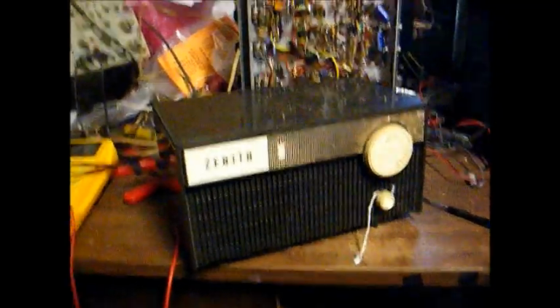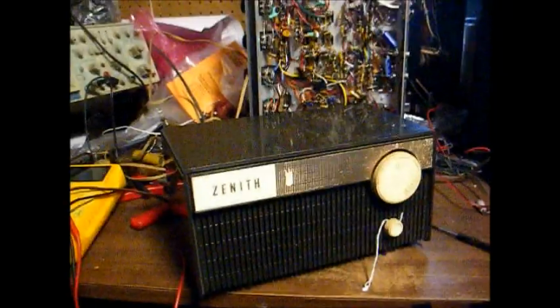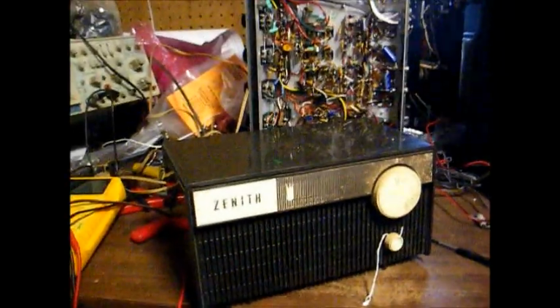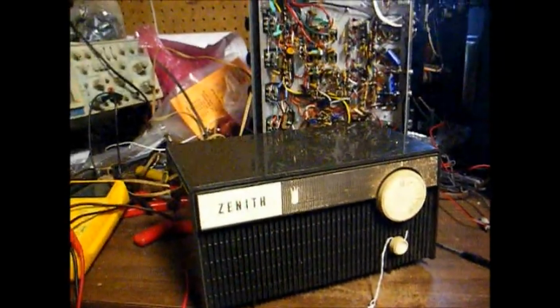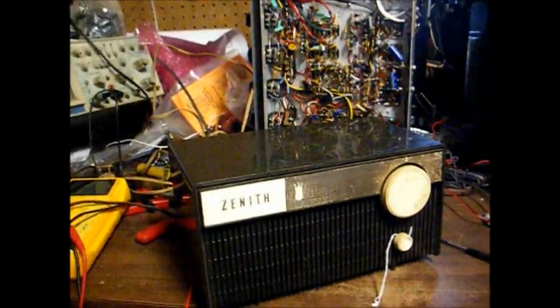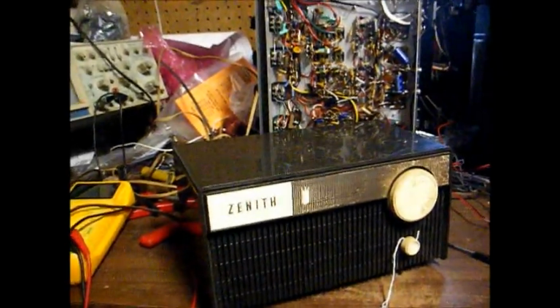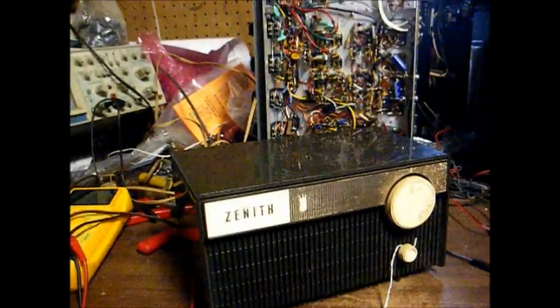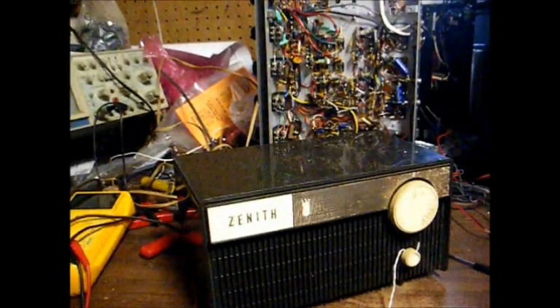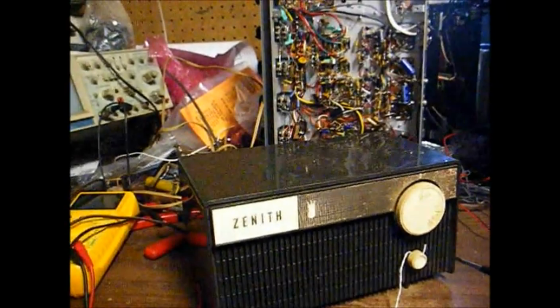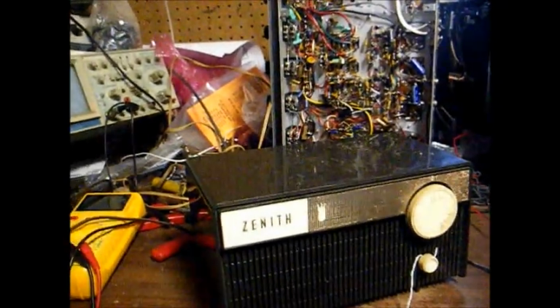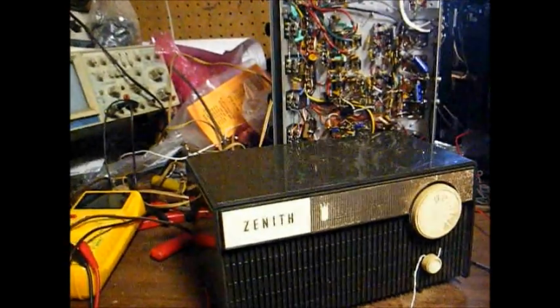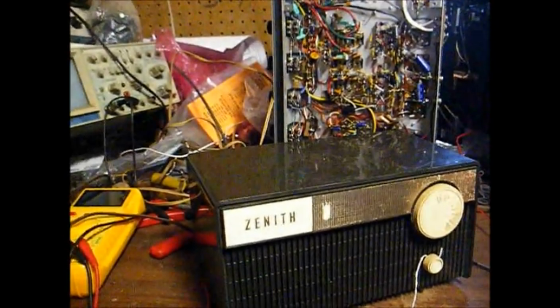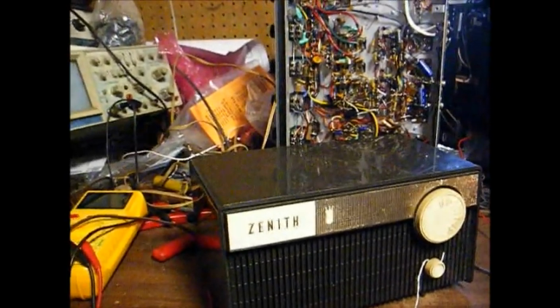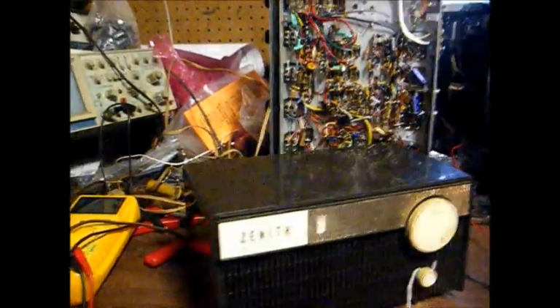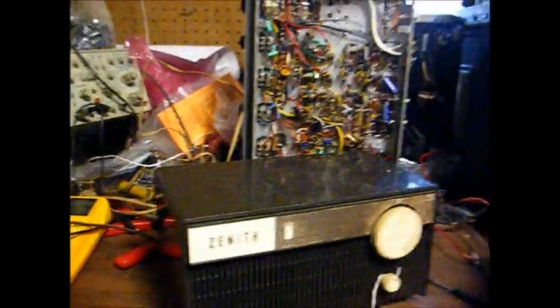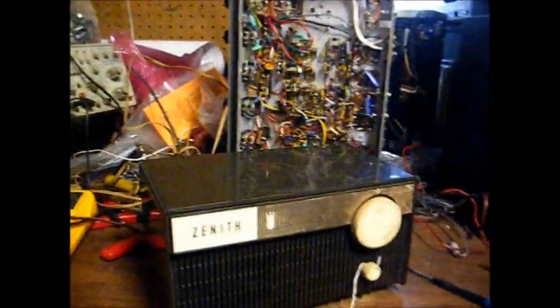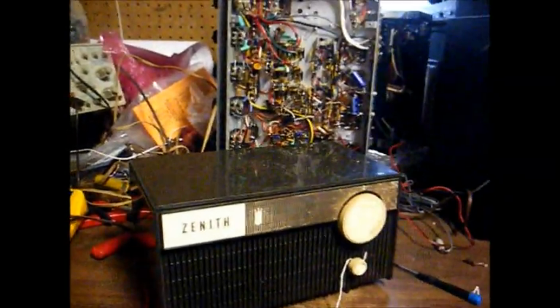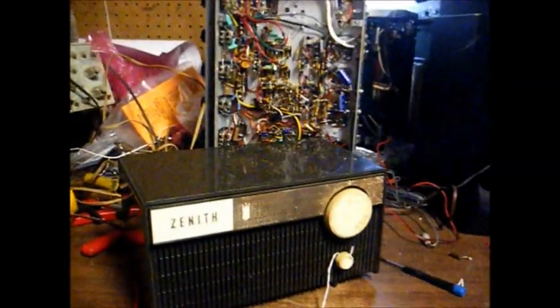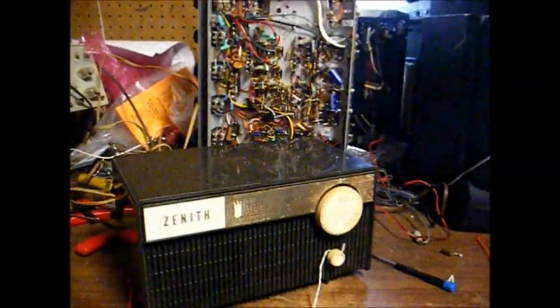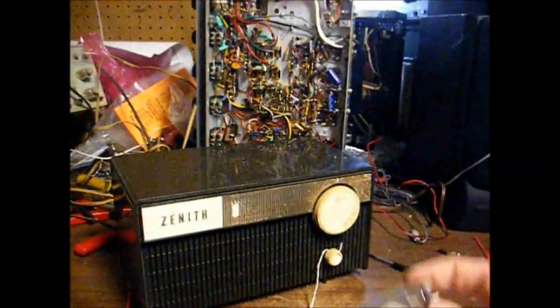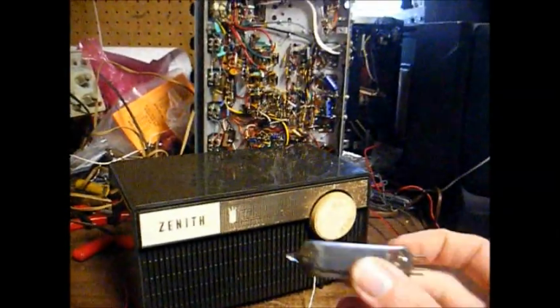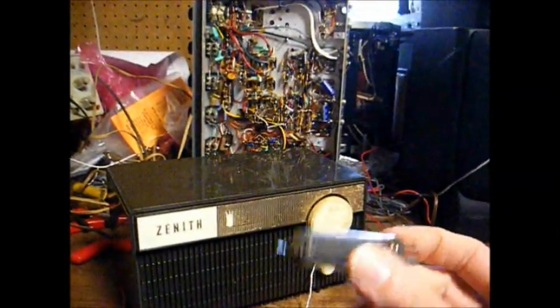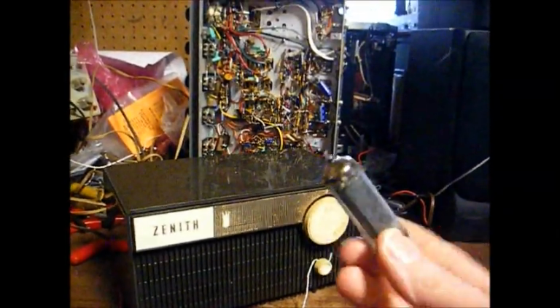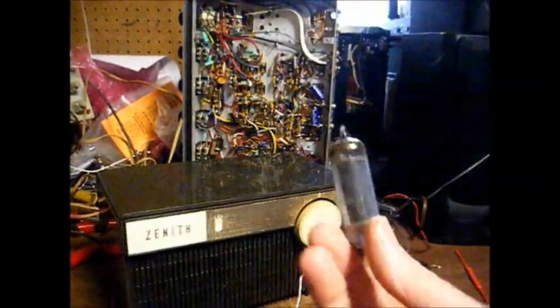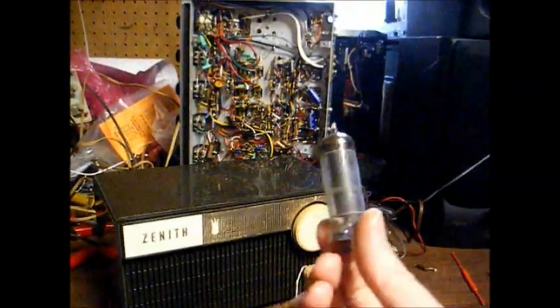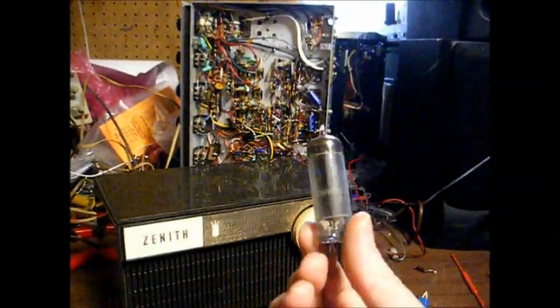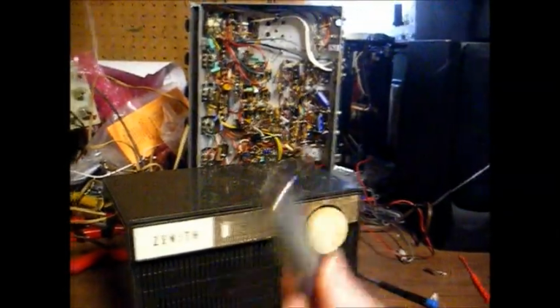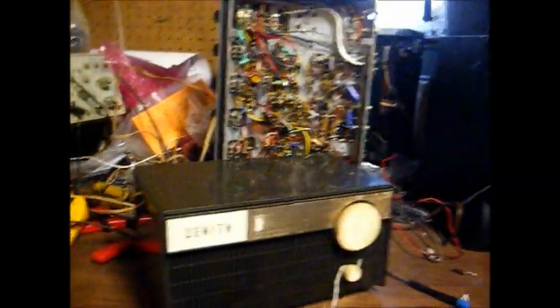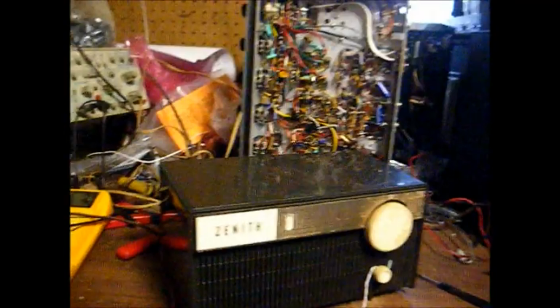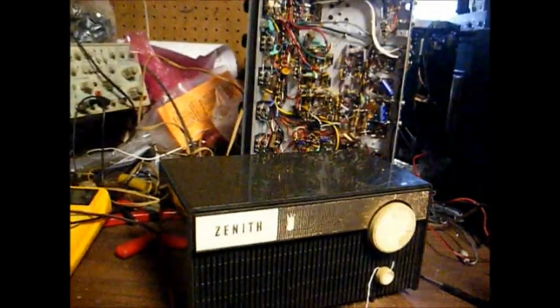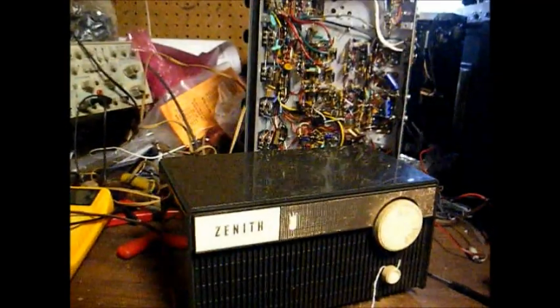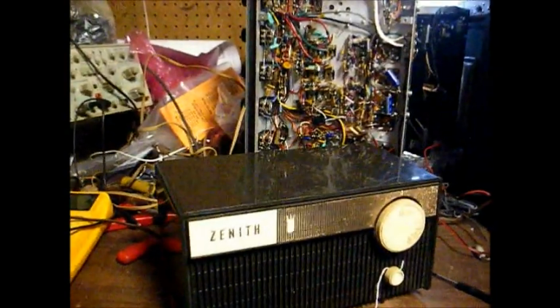Here we are back together again with the good tube, and it seems to be playing fine.